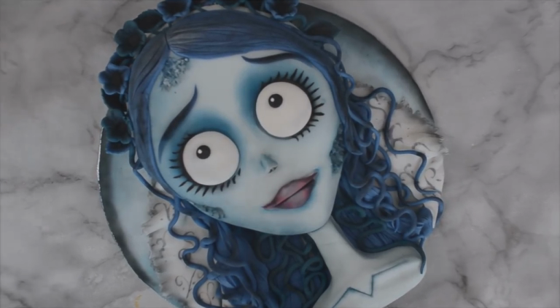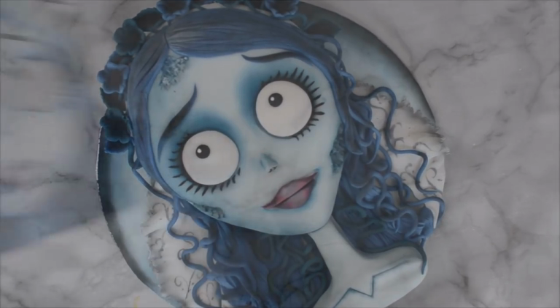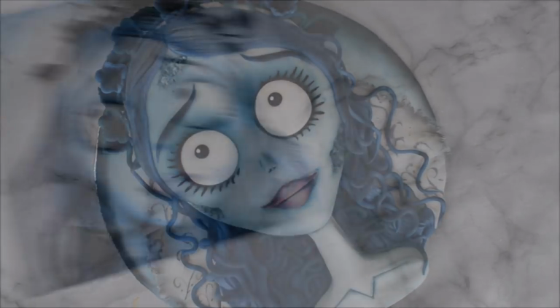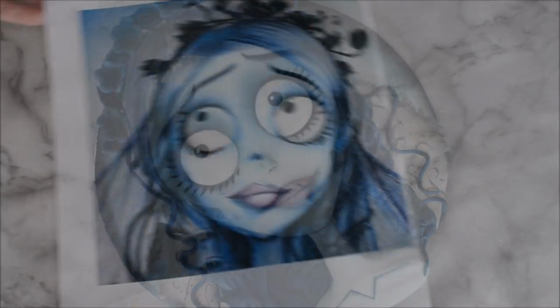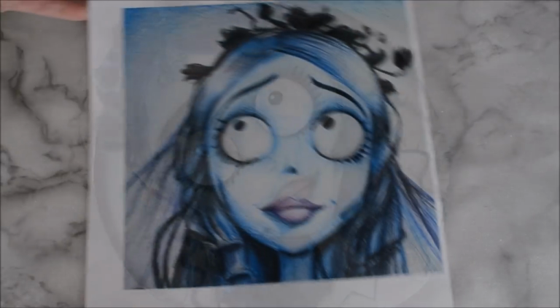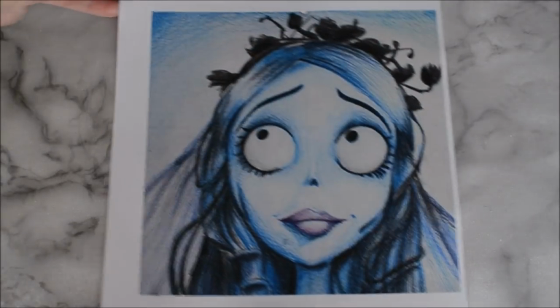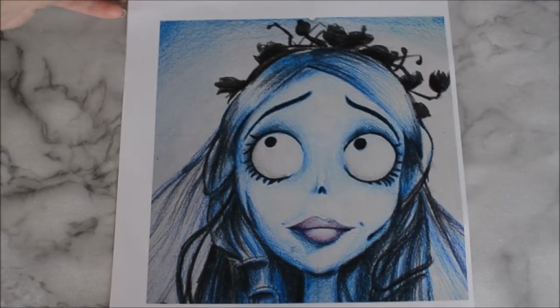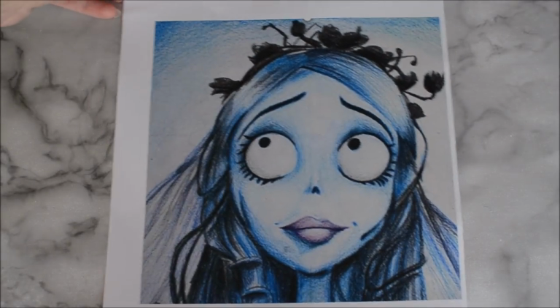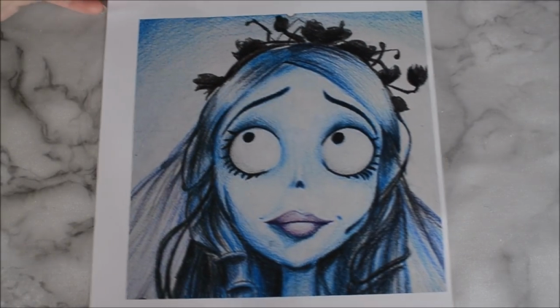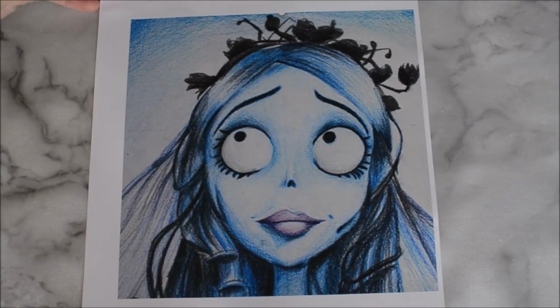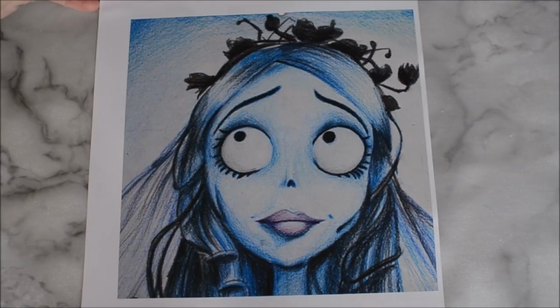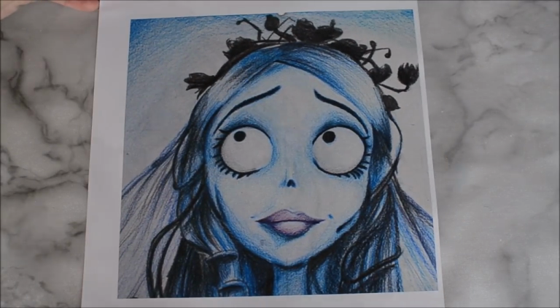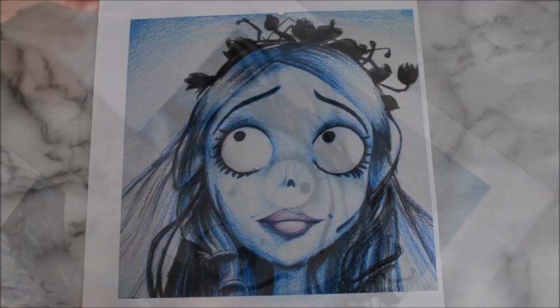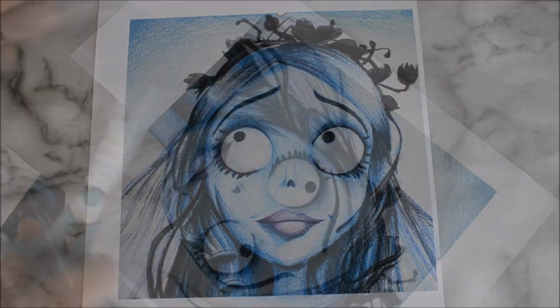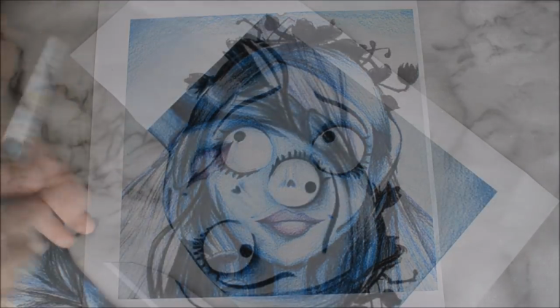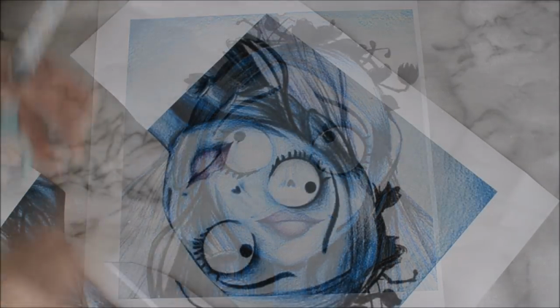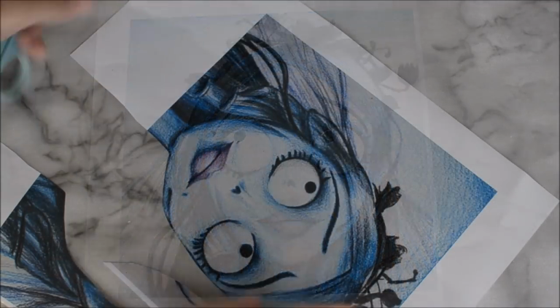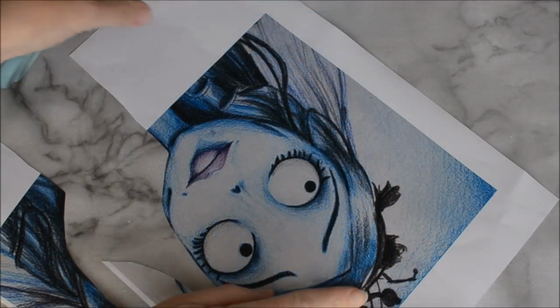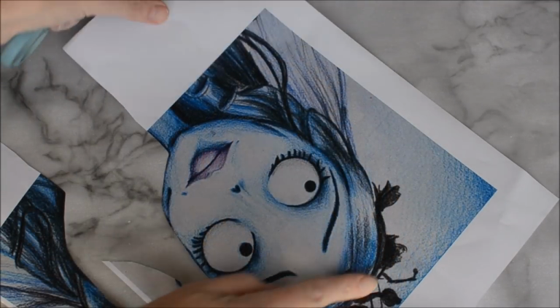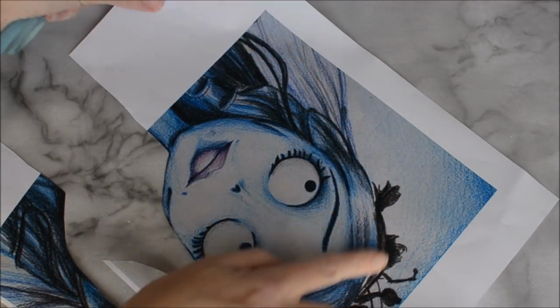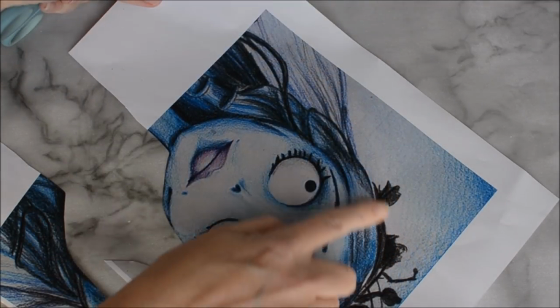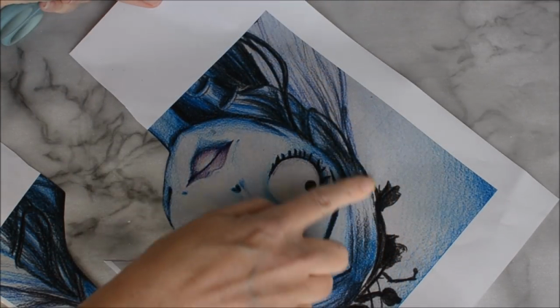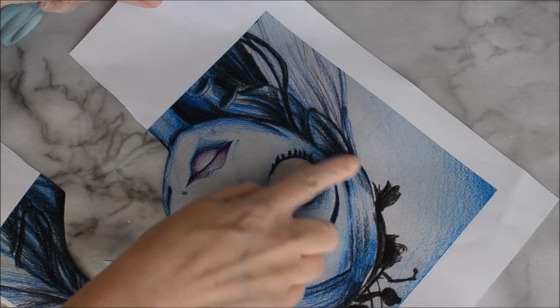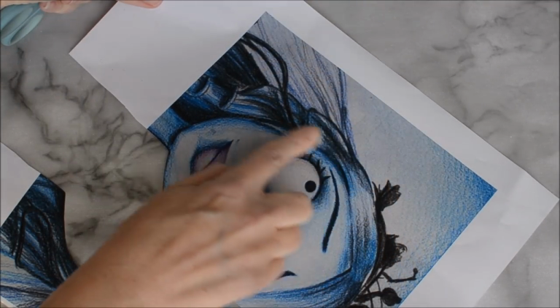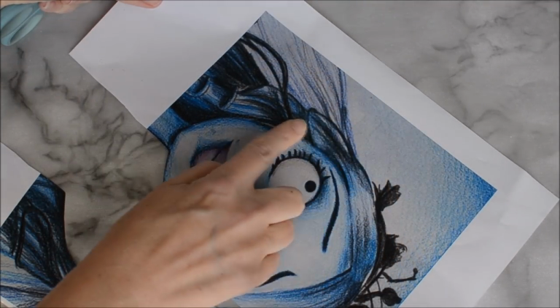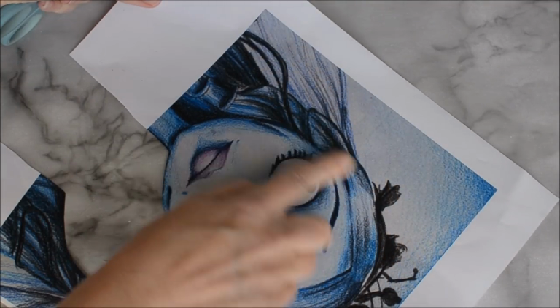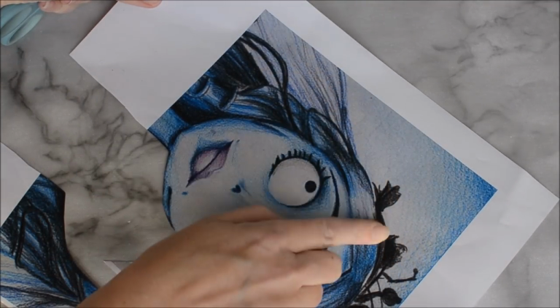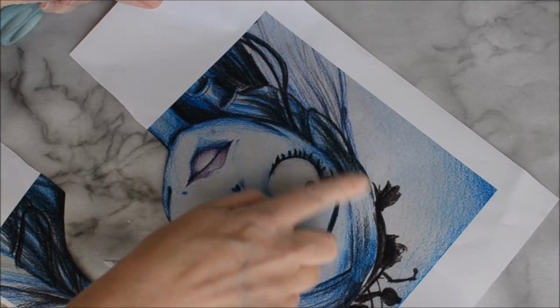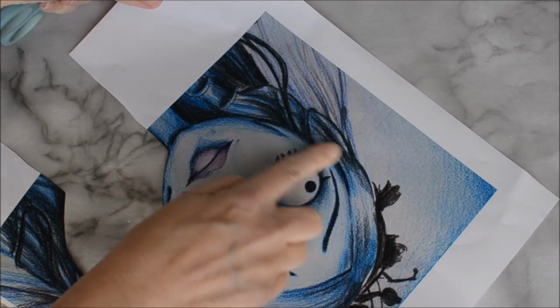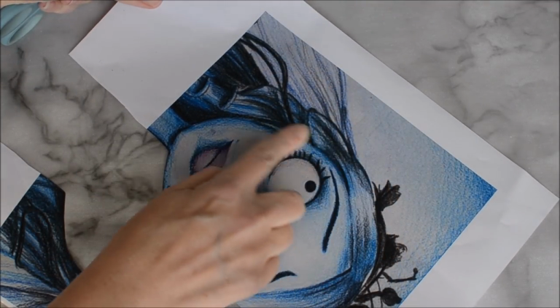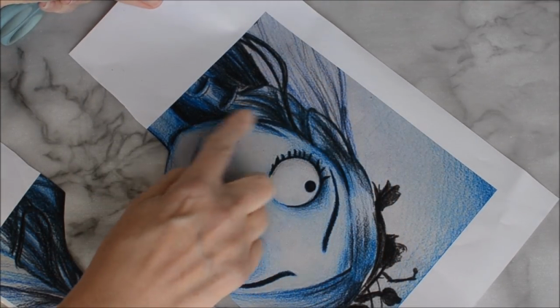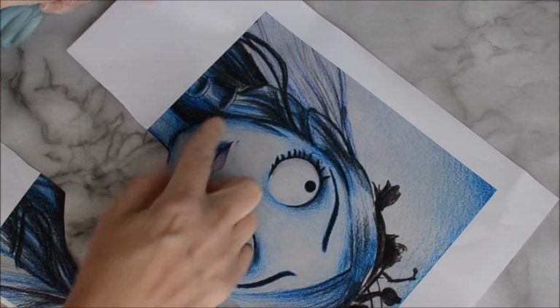Hi Happy Bees! Today I'm going to show you how to create this super easy Corpse Bride Cake perfect for Halloween.